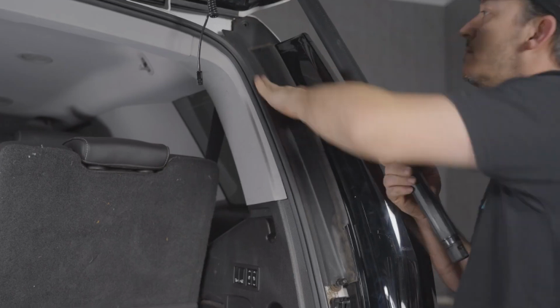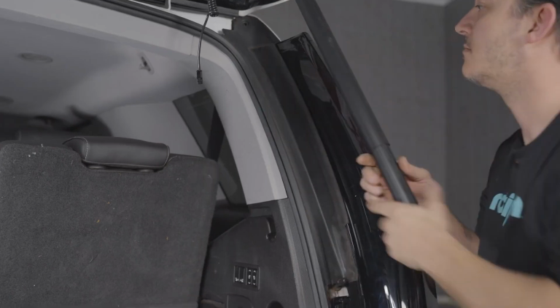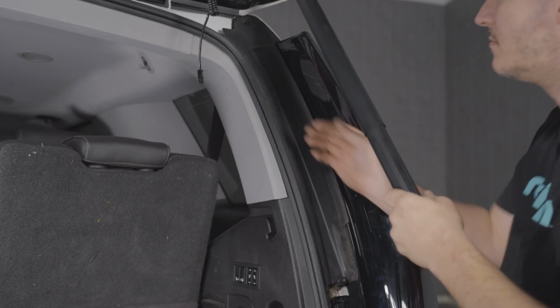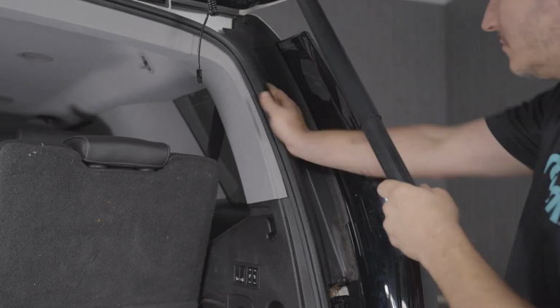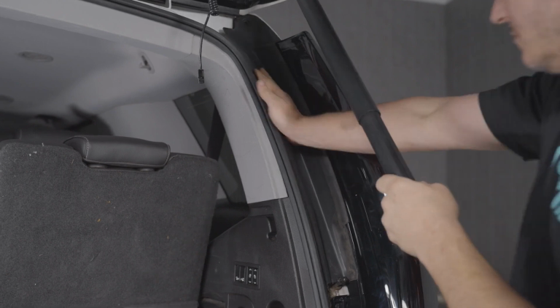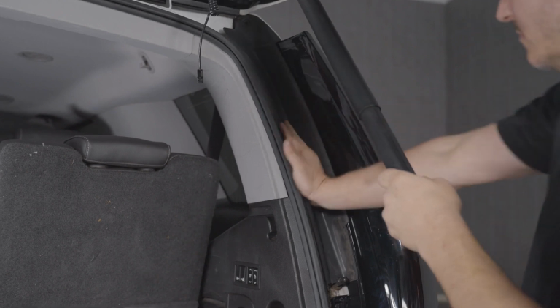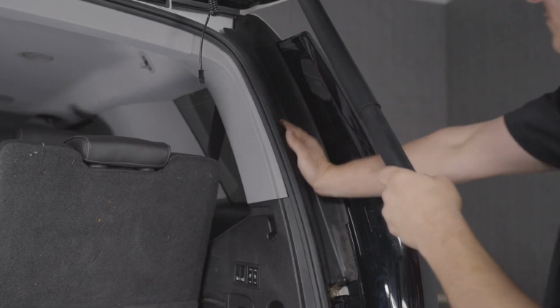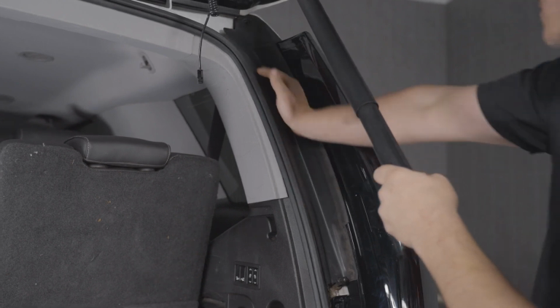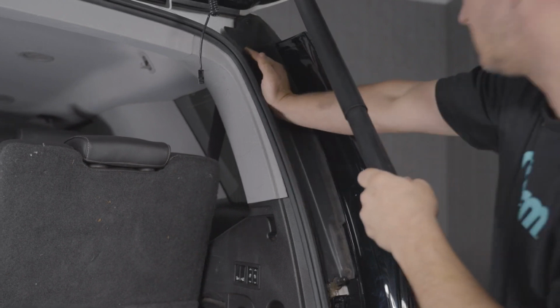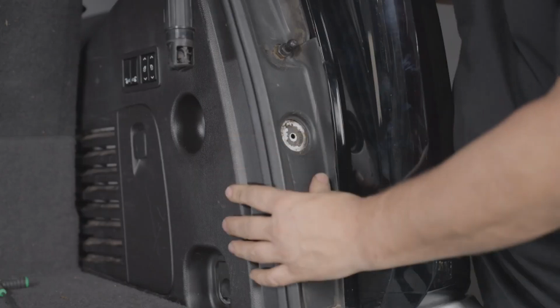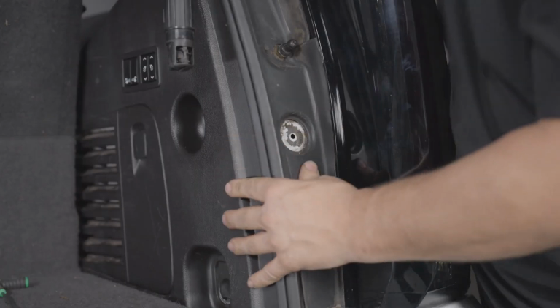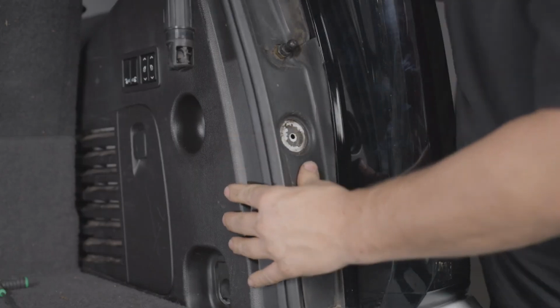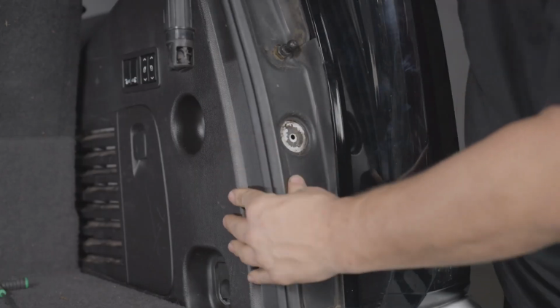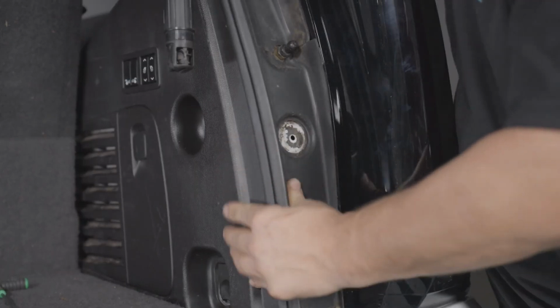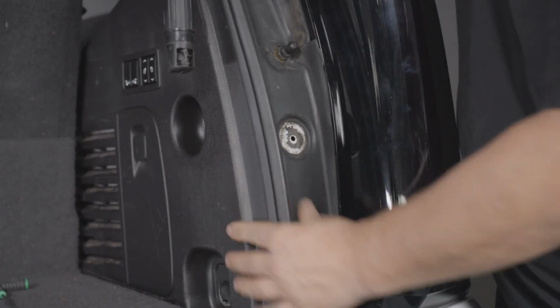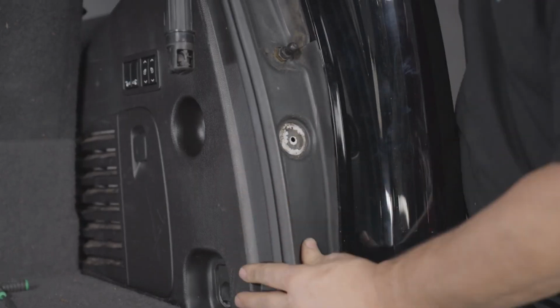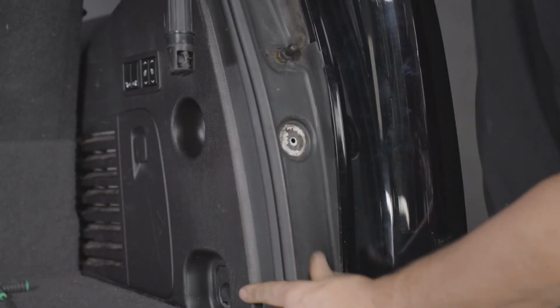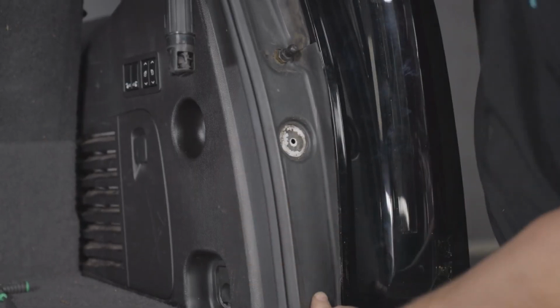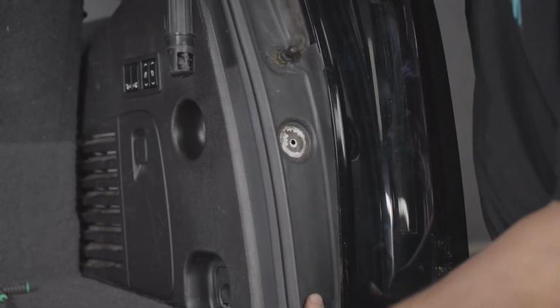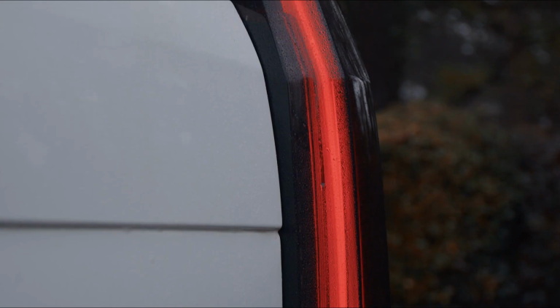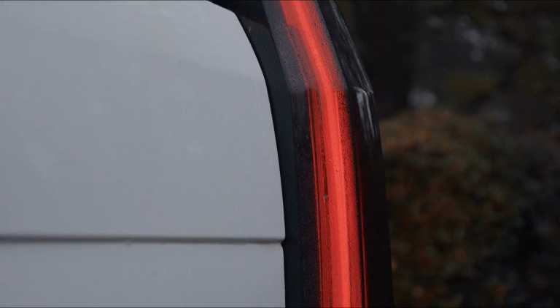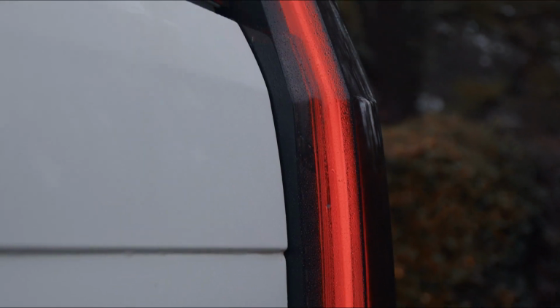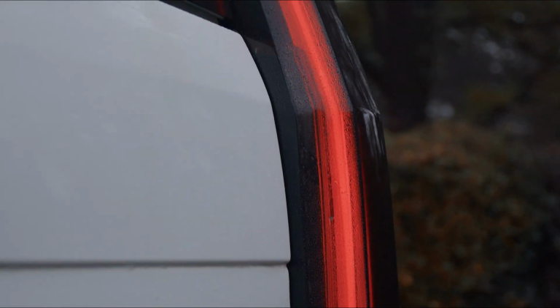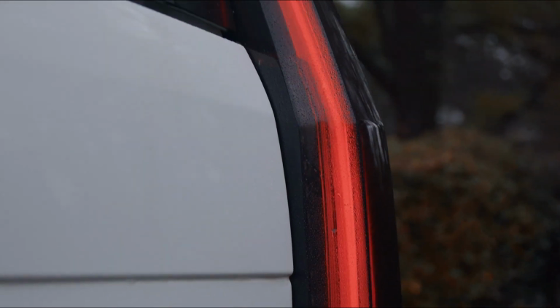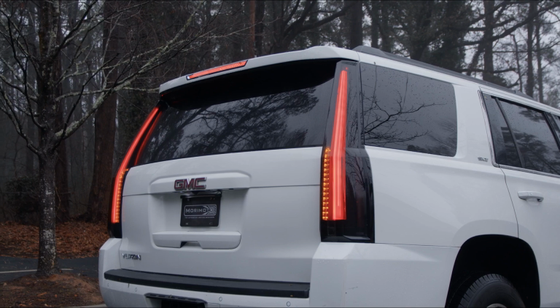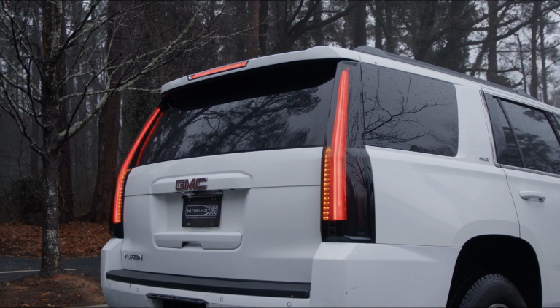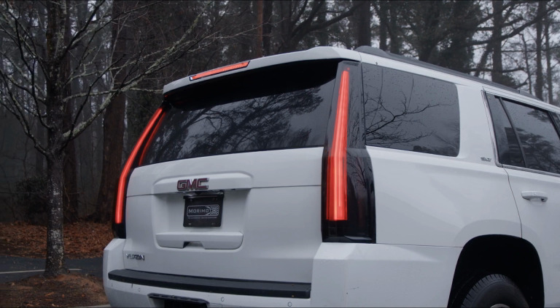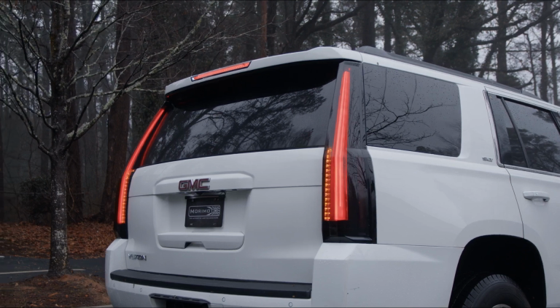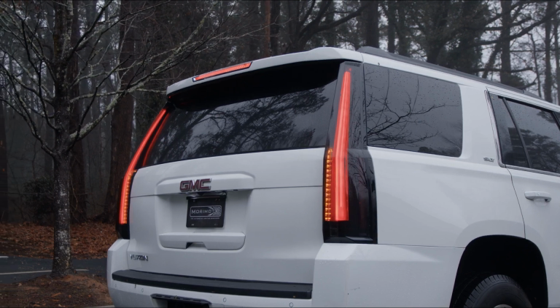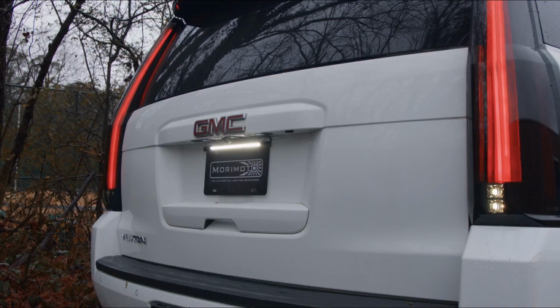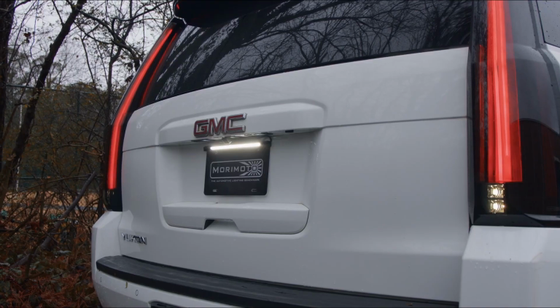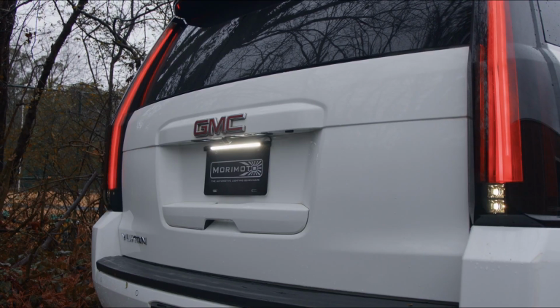Hop in the vehicle and confirm that all functions are working properly. If so, reinstall the plastic trim around the tail lights and reconnect the hatch struts. And that's all it takes to get the tail lights installed on your GMC Yukon.